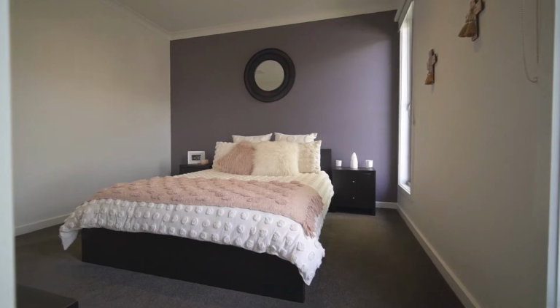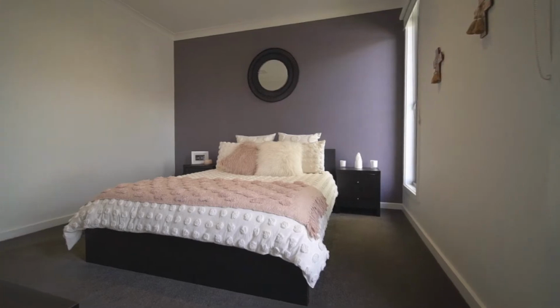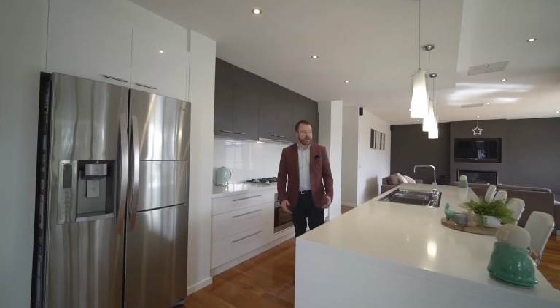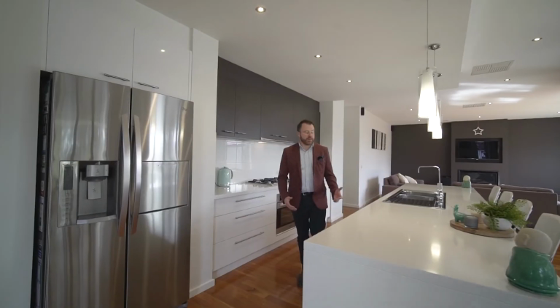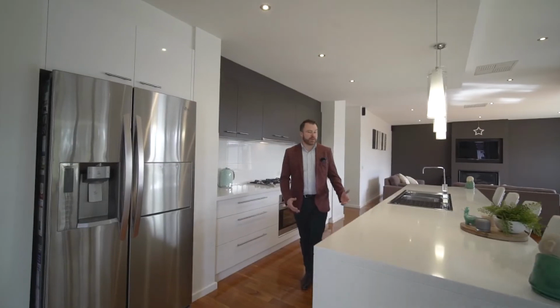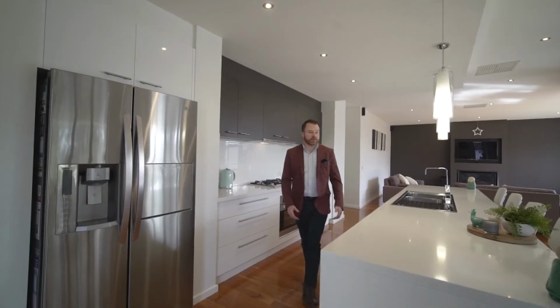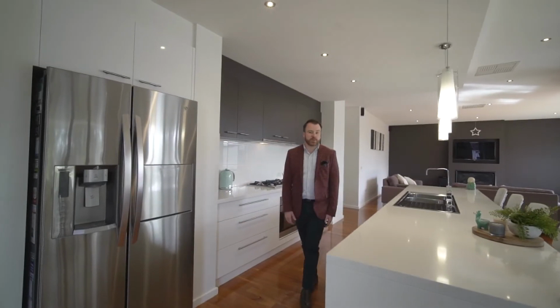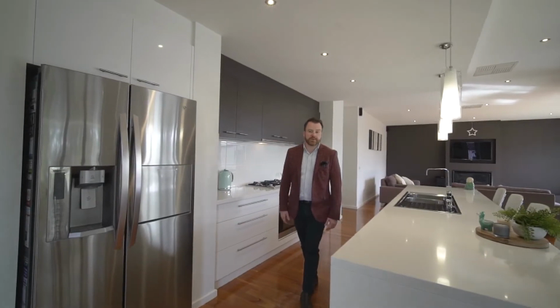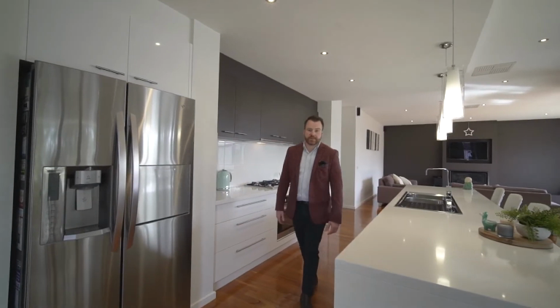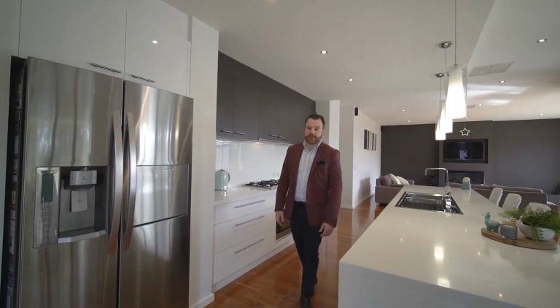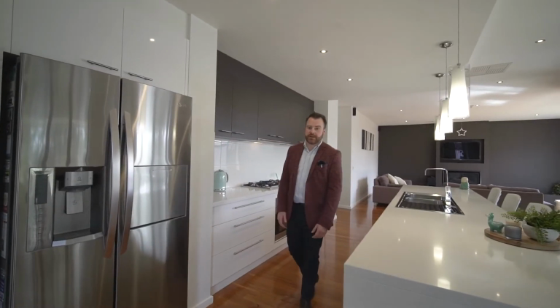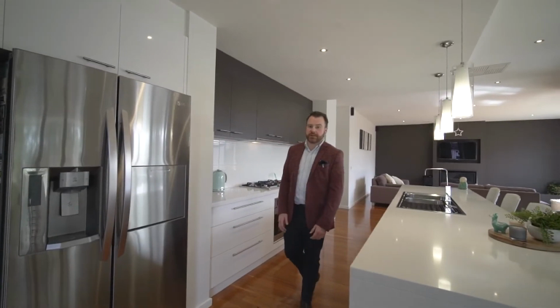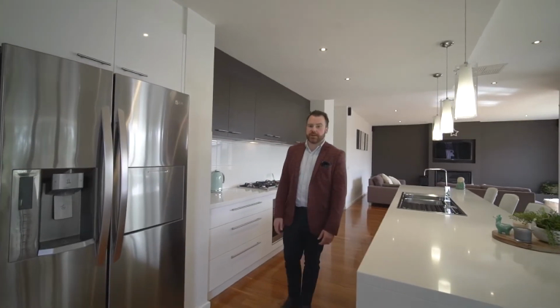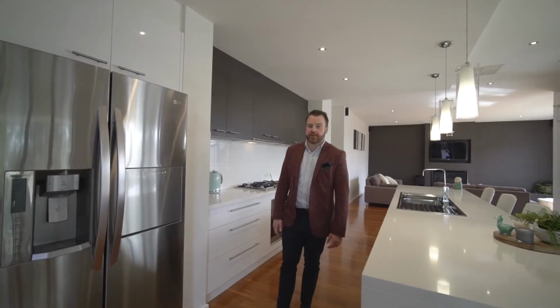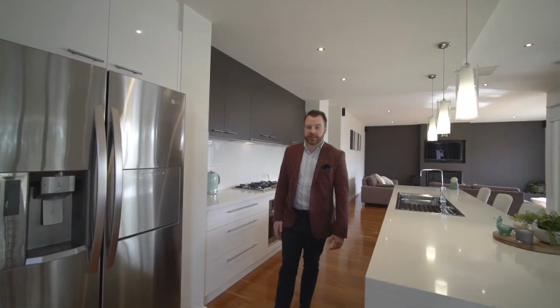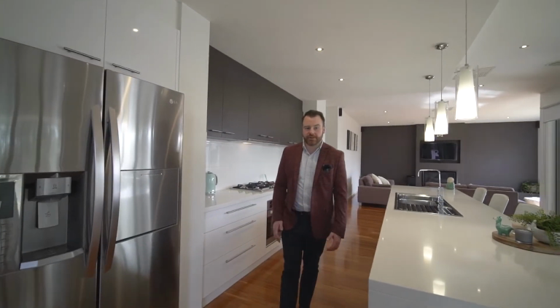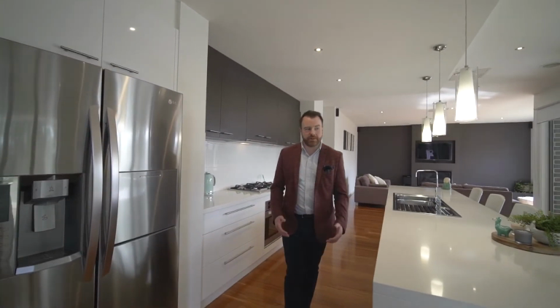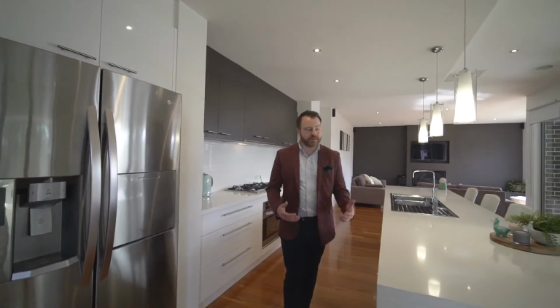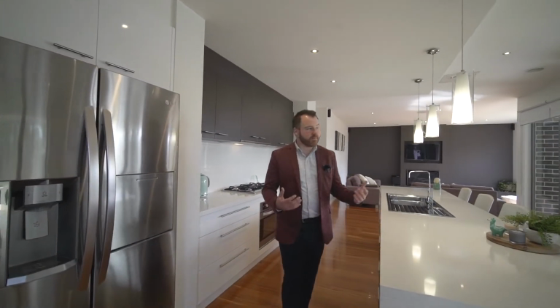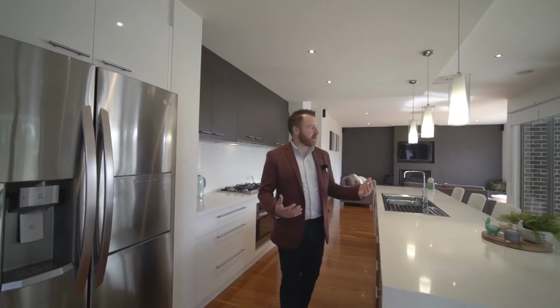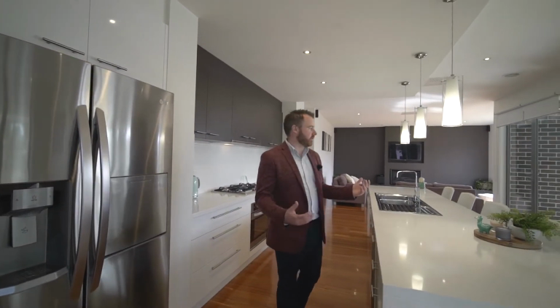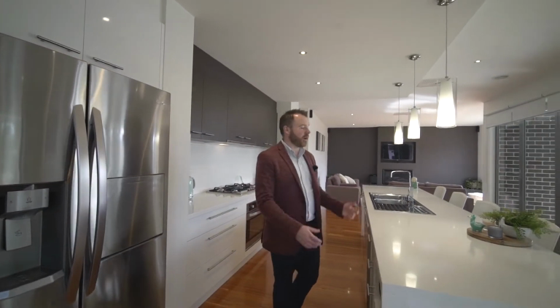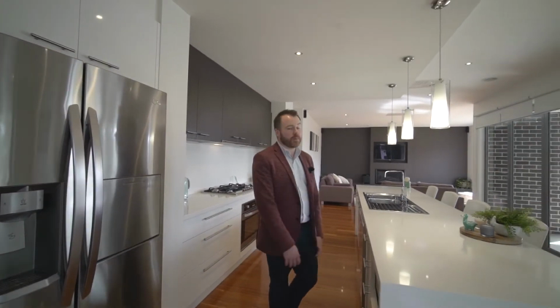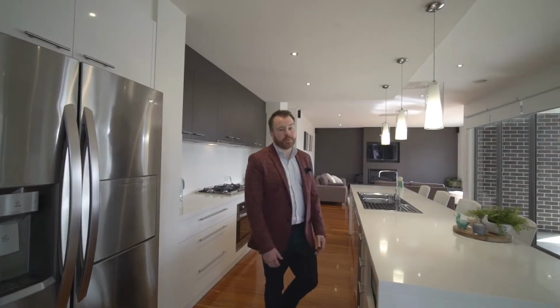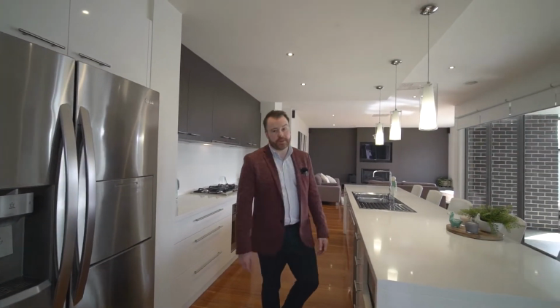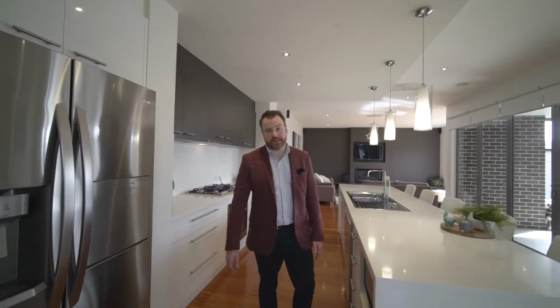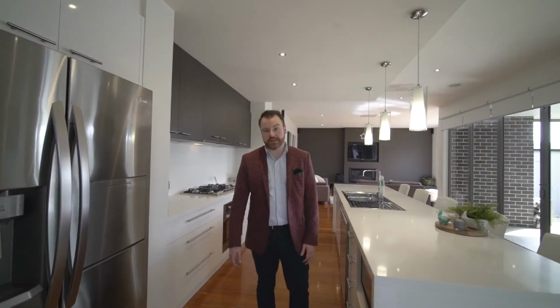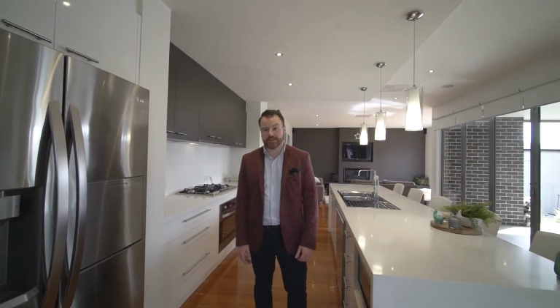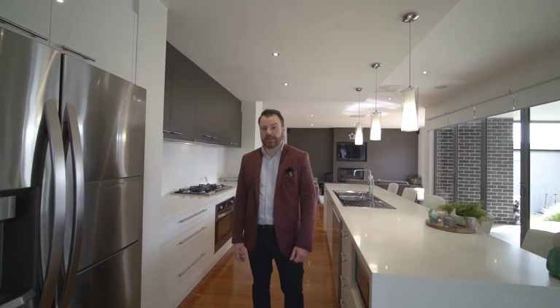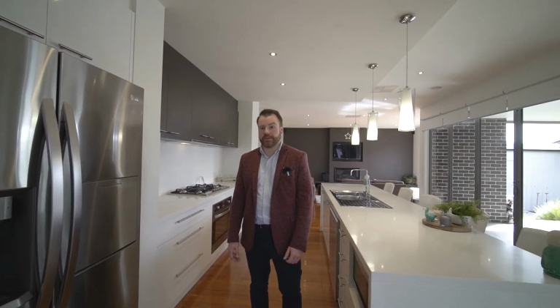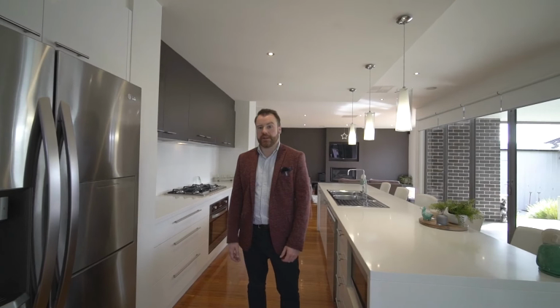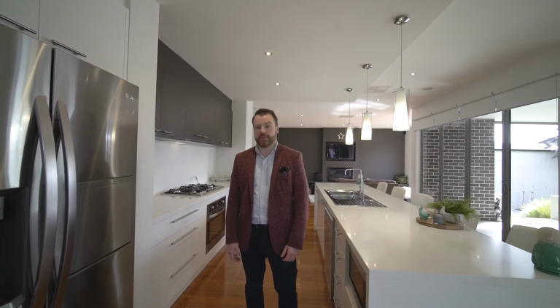And then we've got two separate living zones including this massive open plan kitchen, dining and living area.